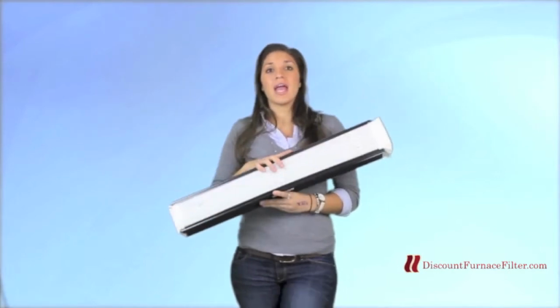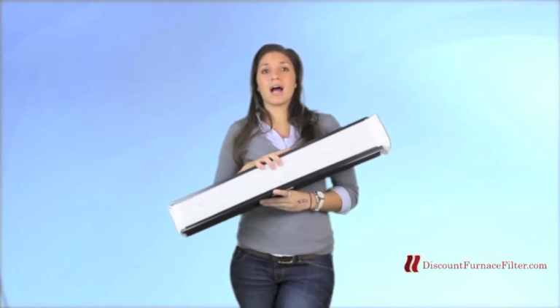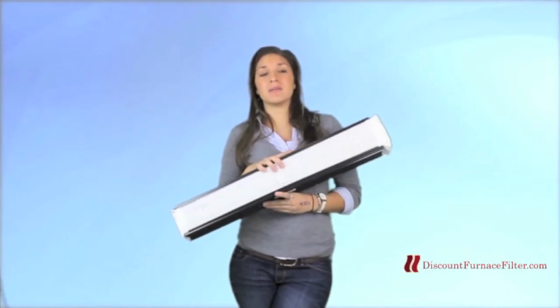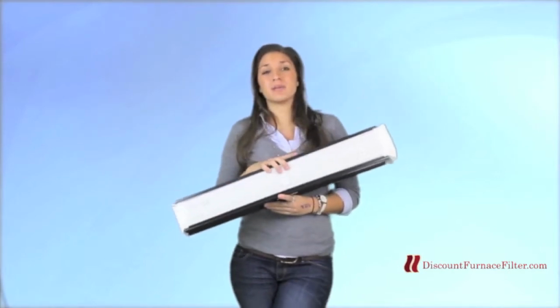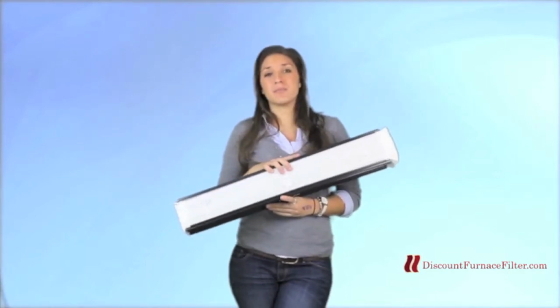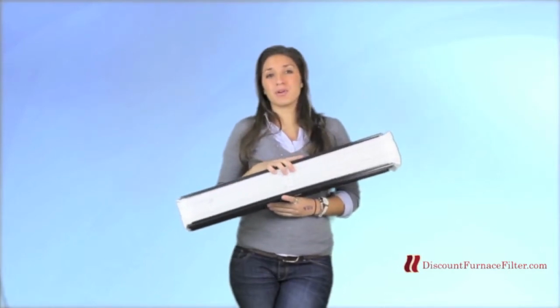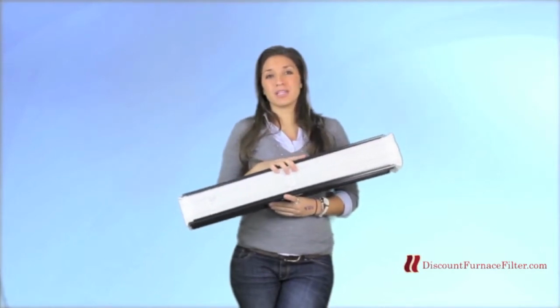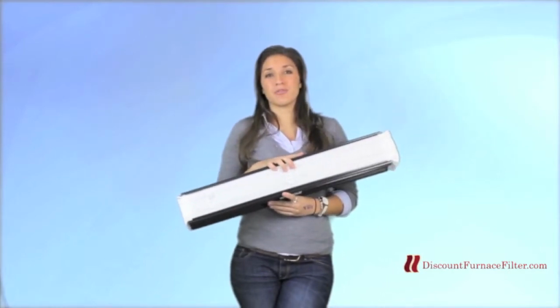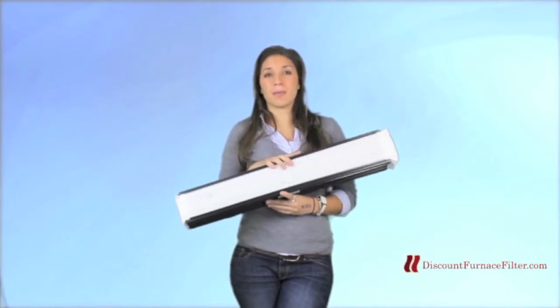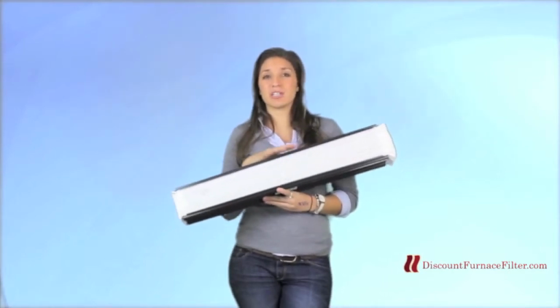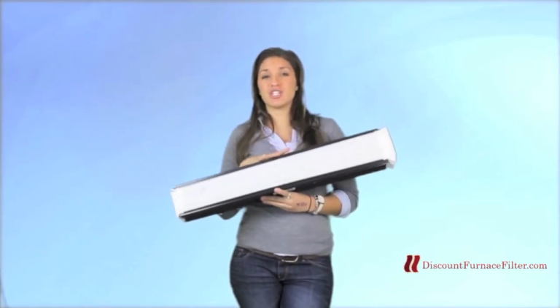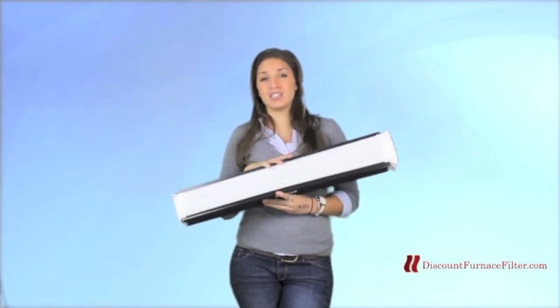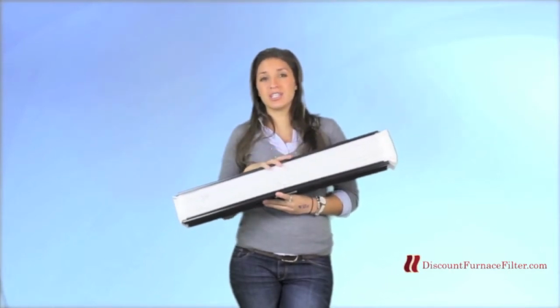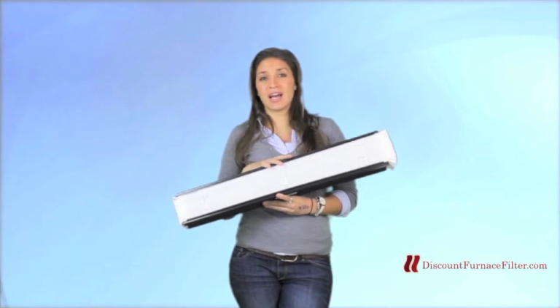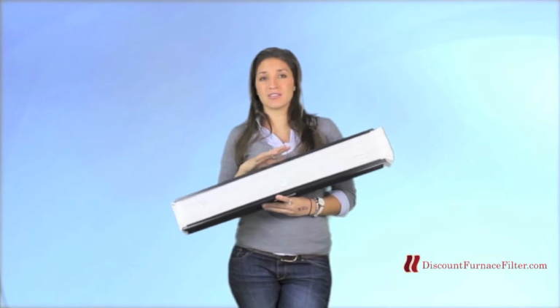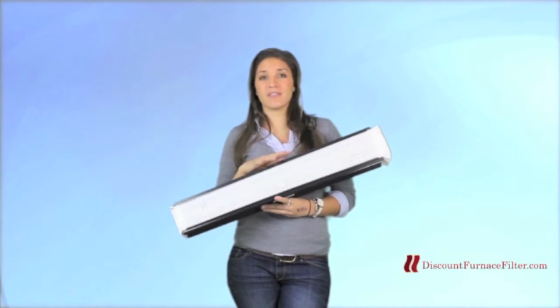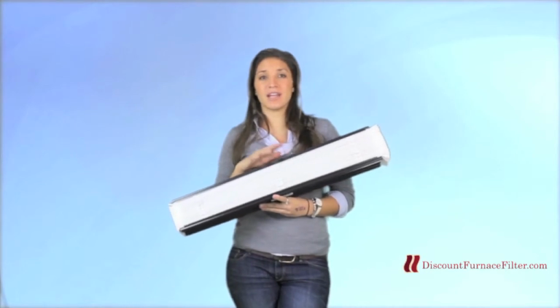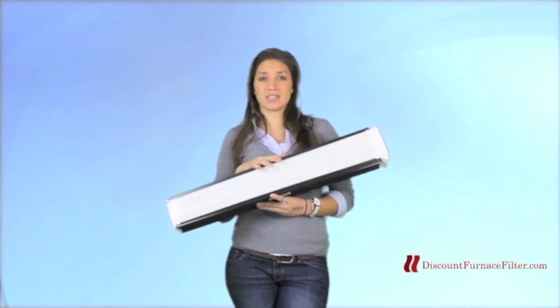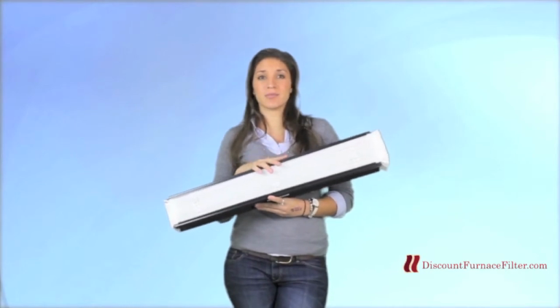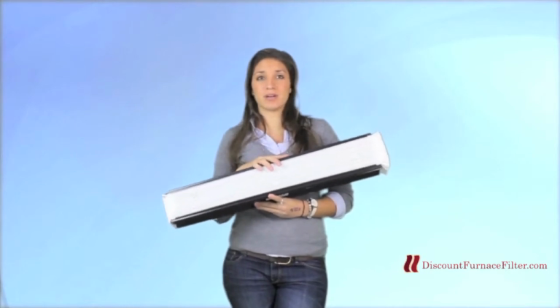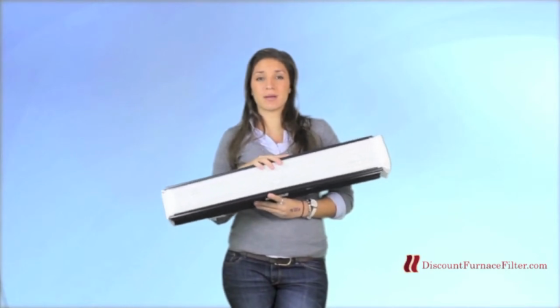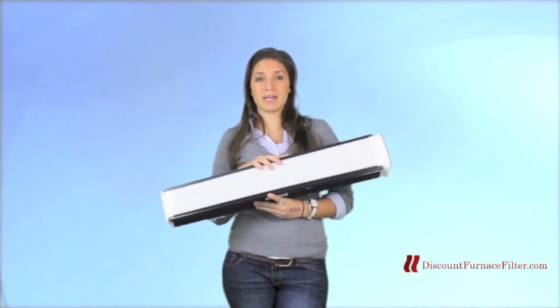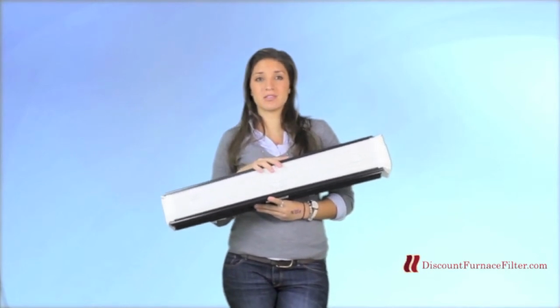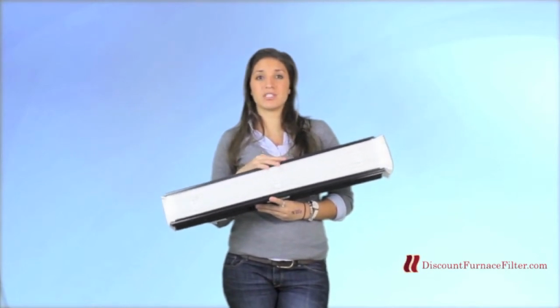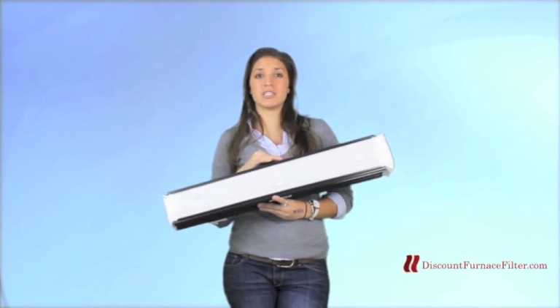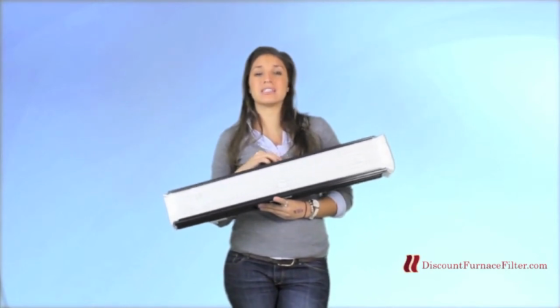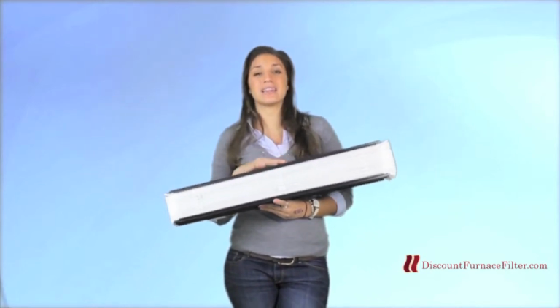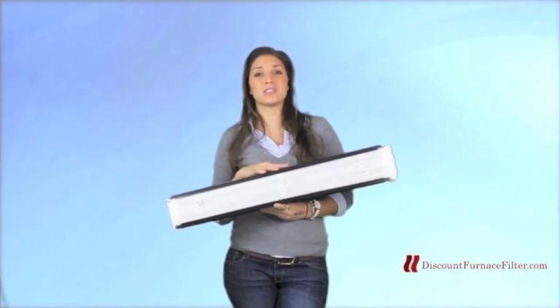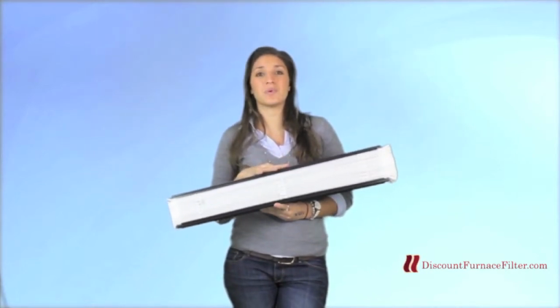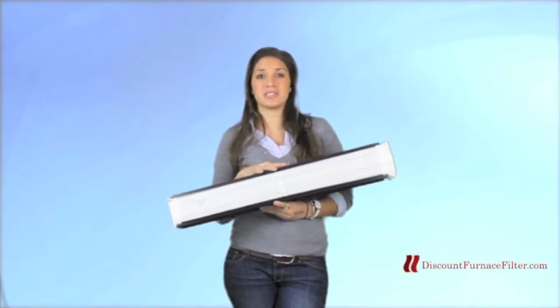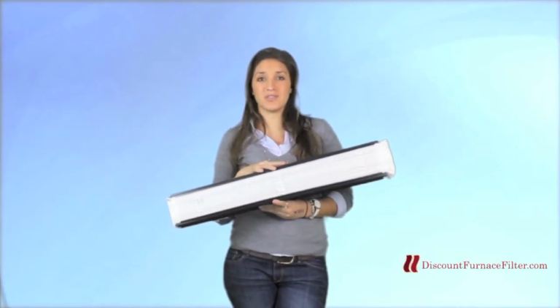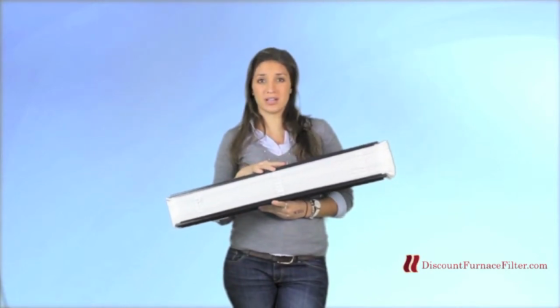Because it's catching so many things within this filter, it's really important that you remember to change it as often as Aprilaire recommends, which is at least once a year.